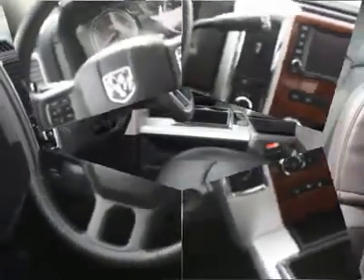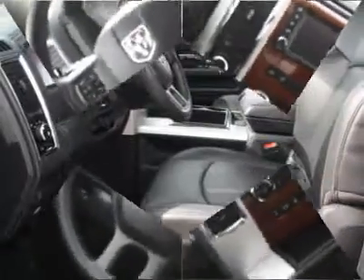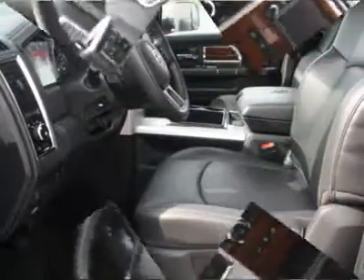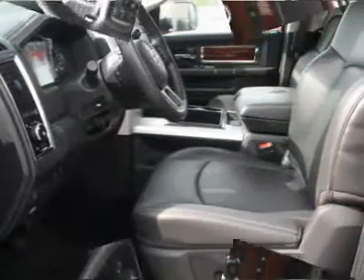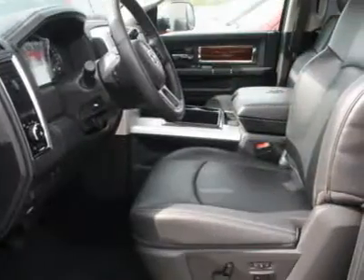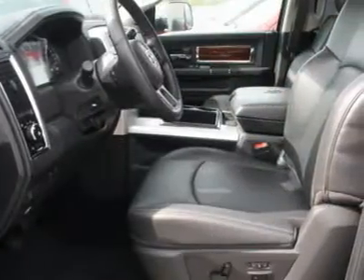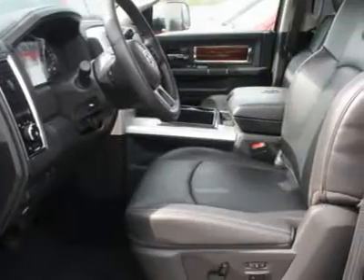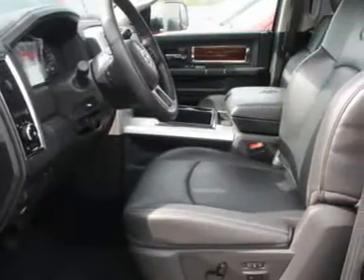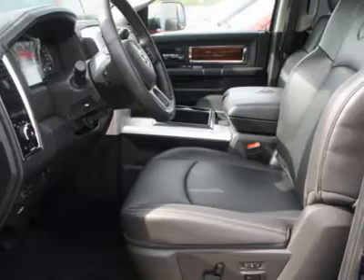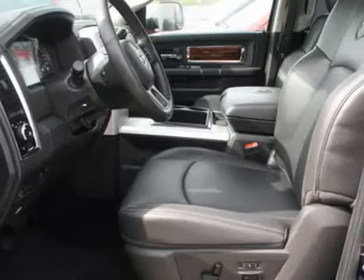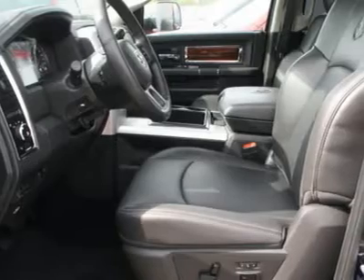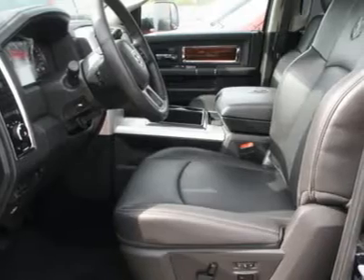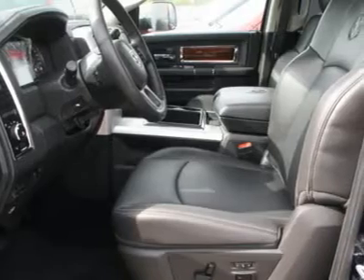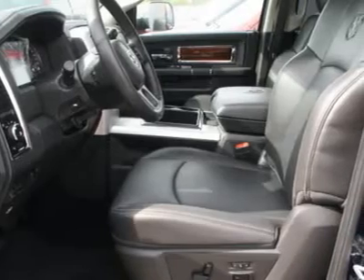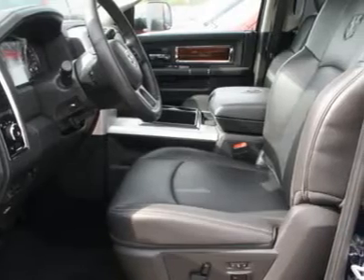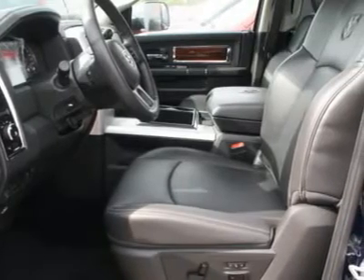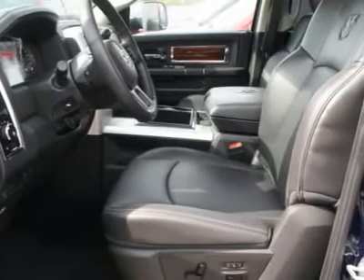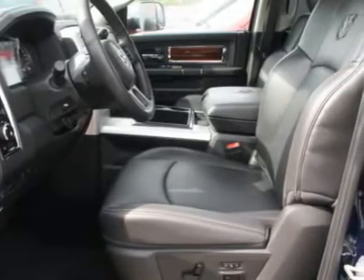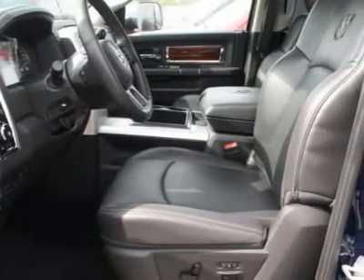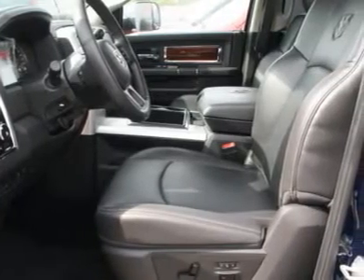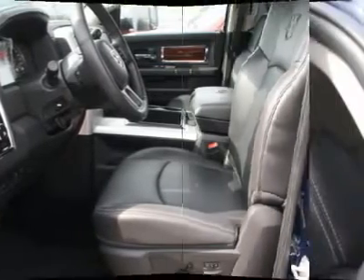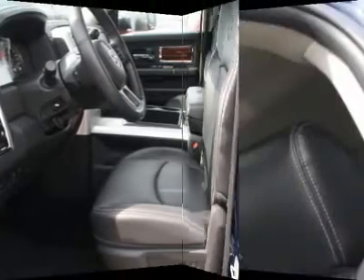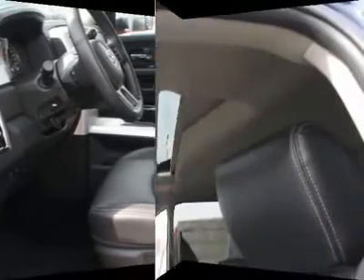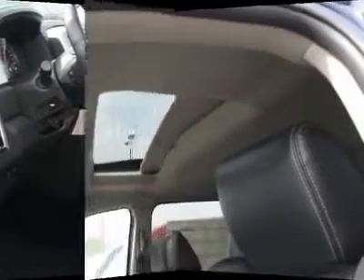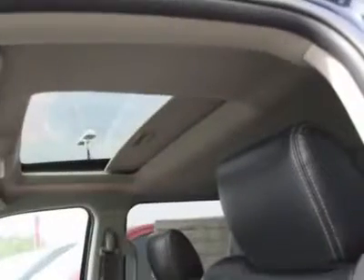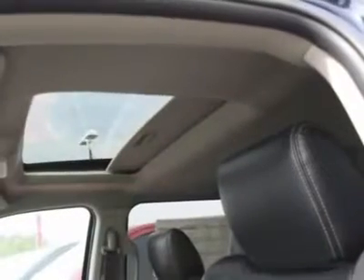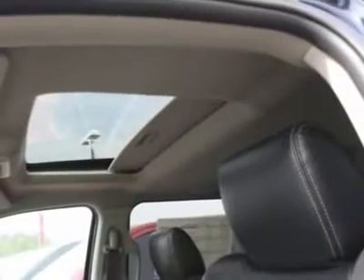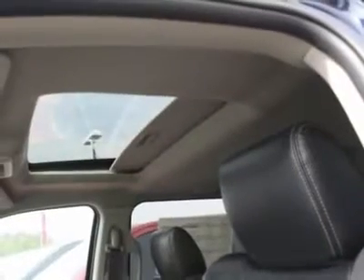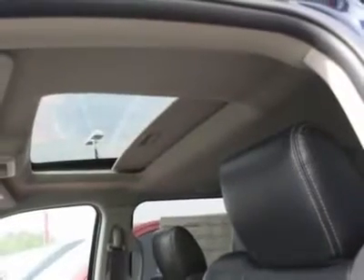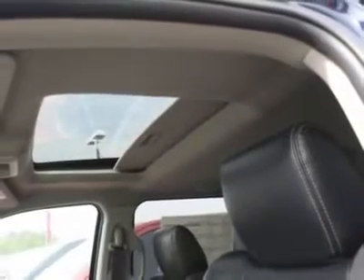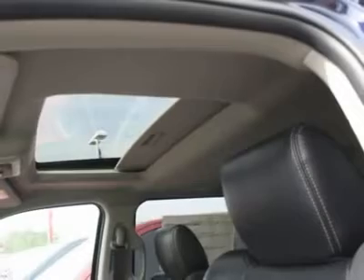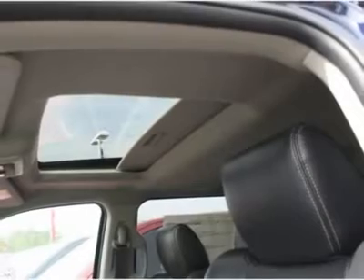Adjustable steering wheel, power steering, hard disk drive media storage, four-wheel disk brakes, and floor mats.